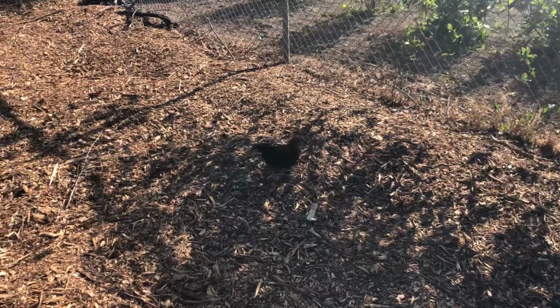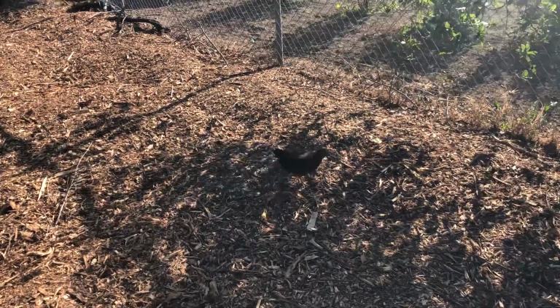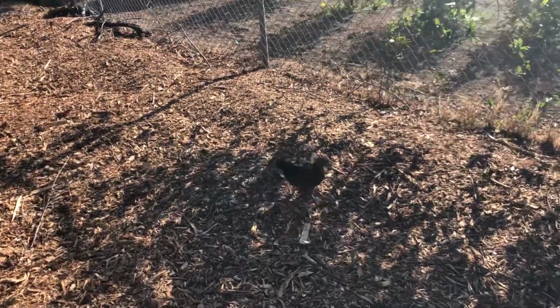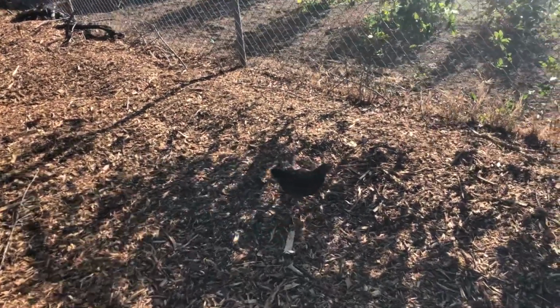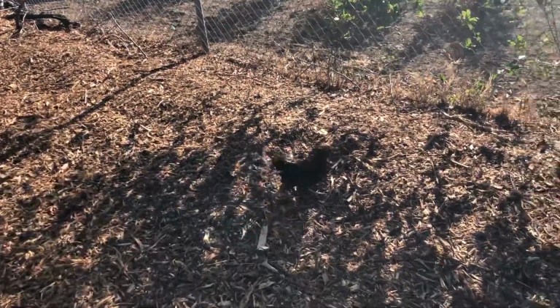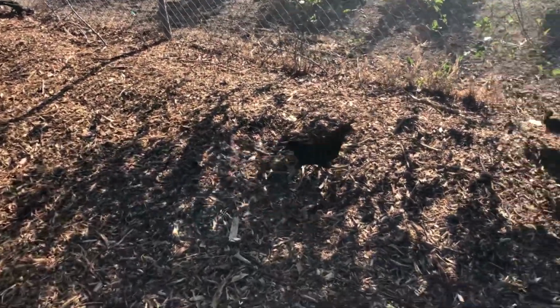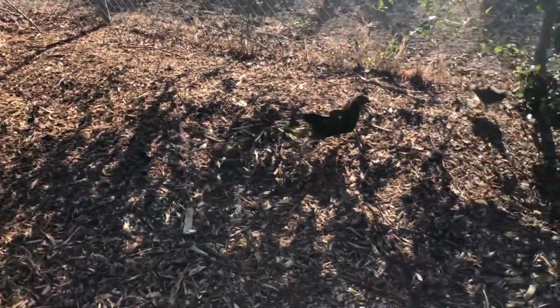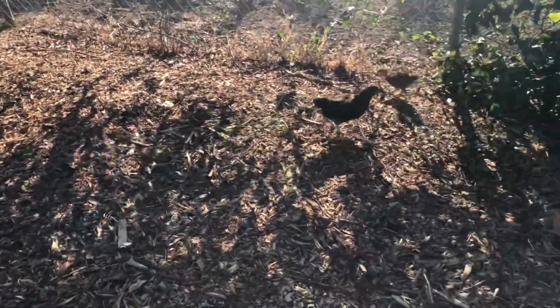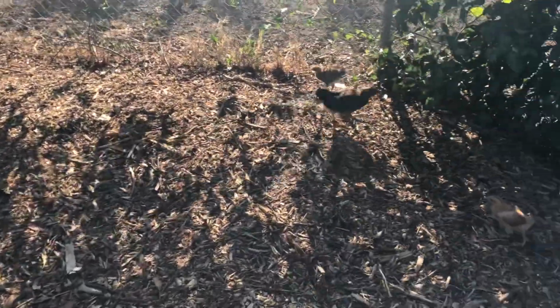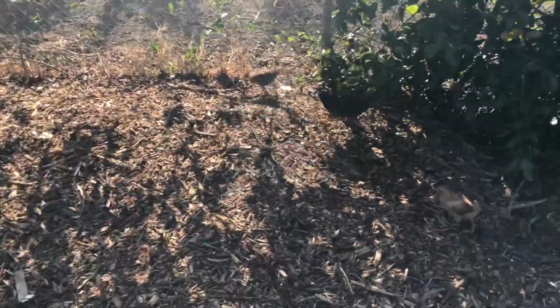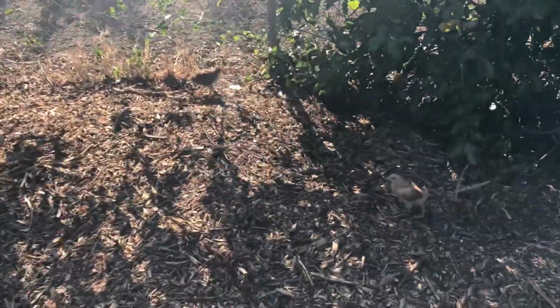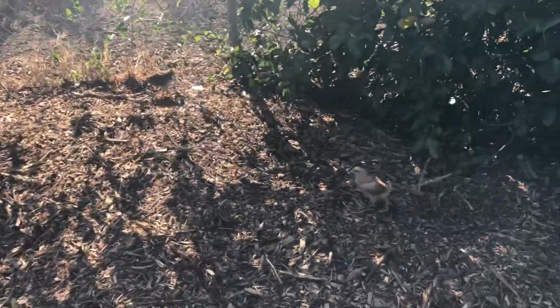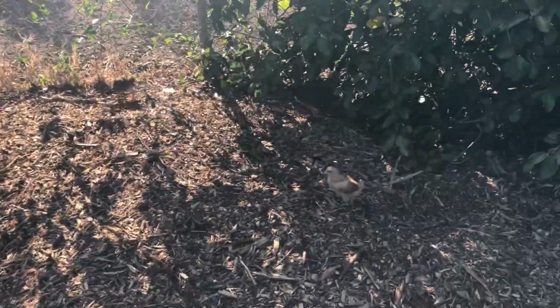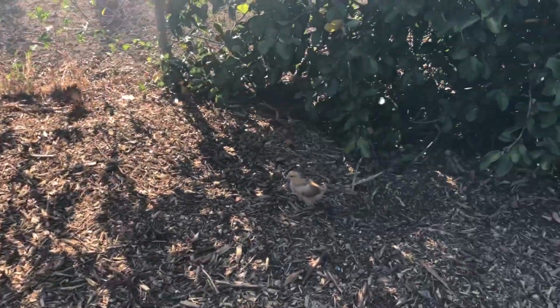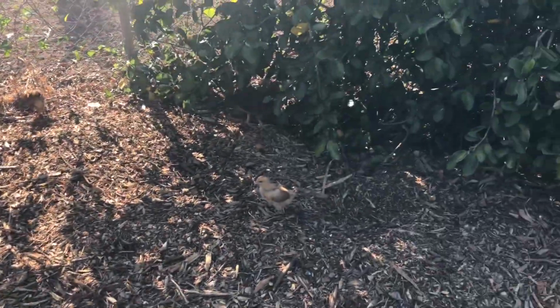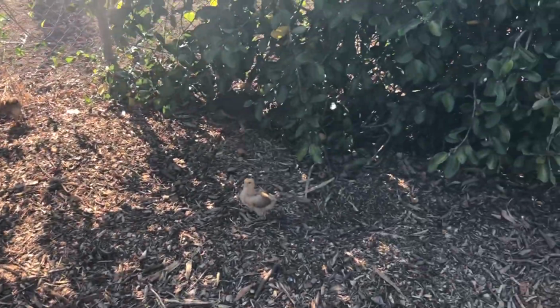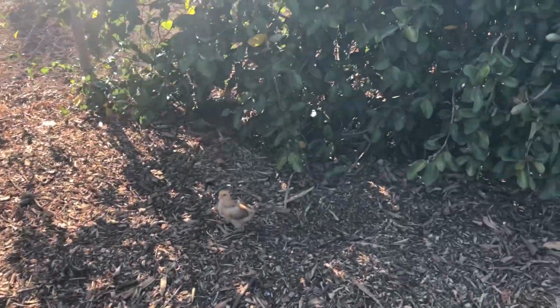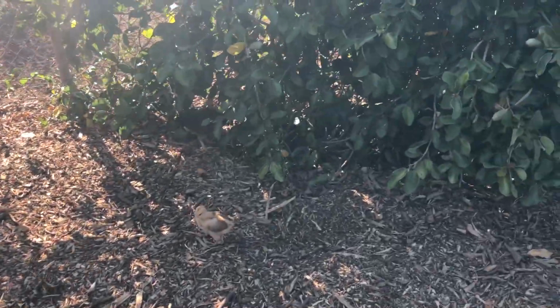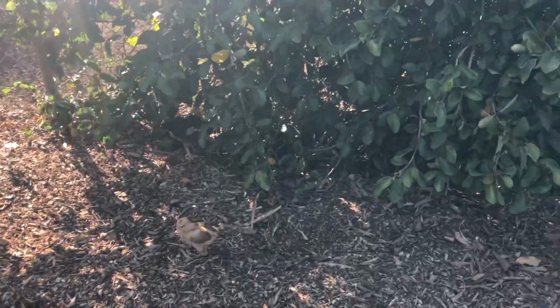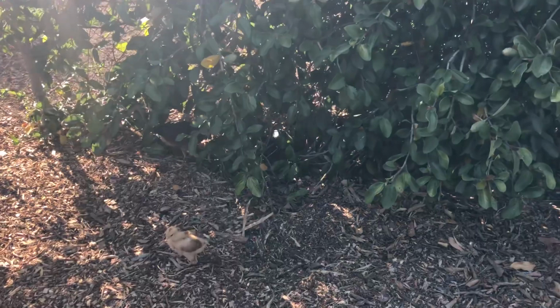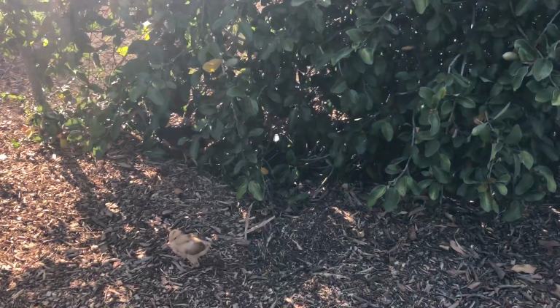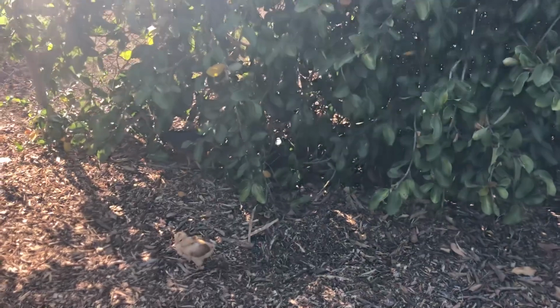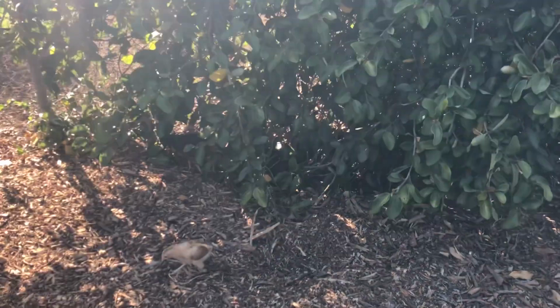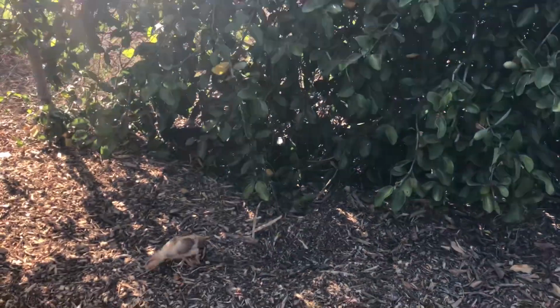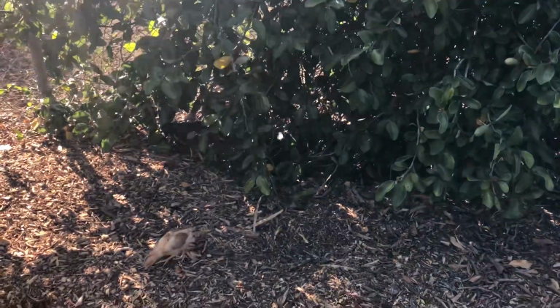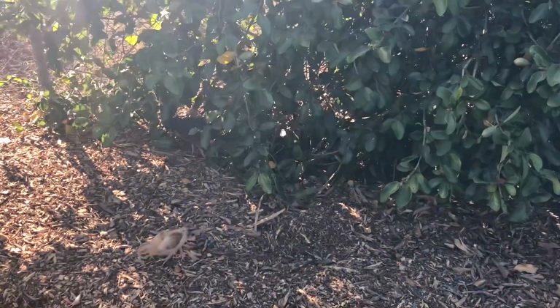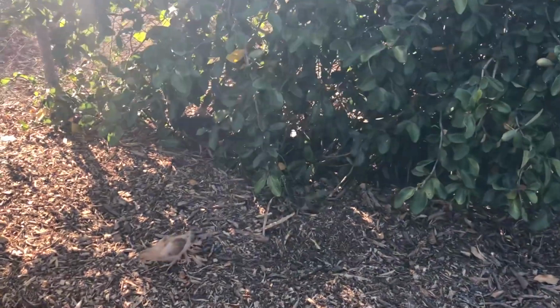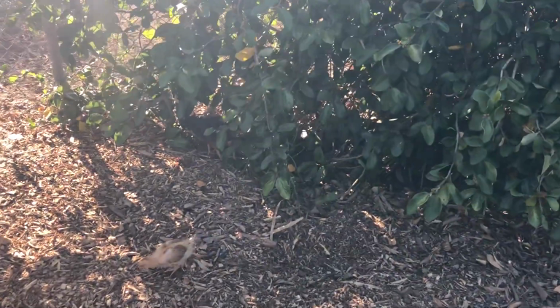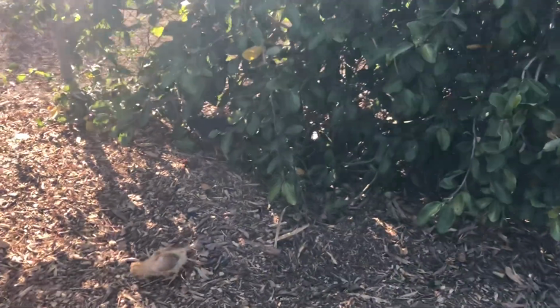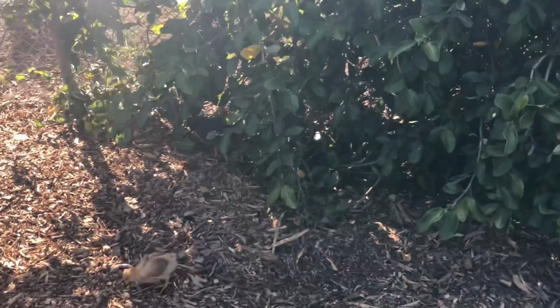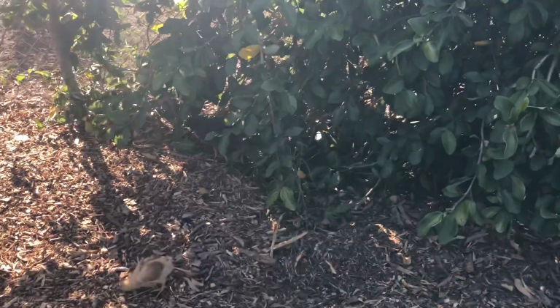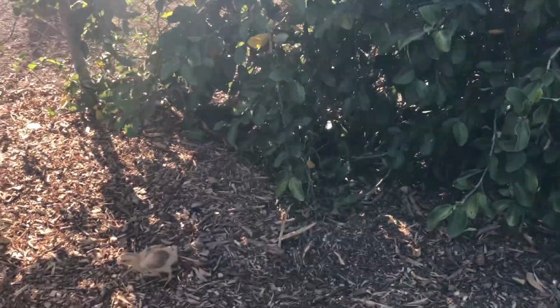Homestead OC here. This is week six of our chicken raising experience.